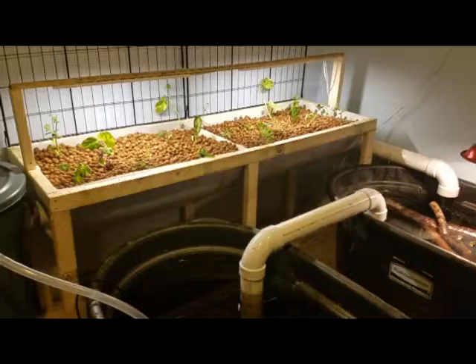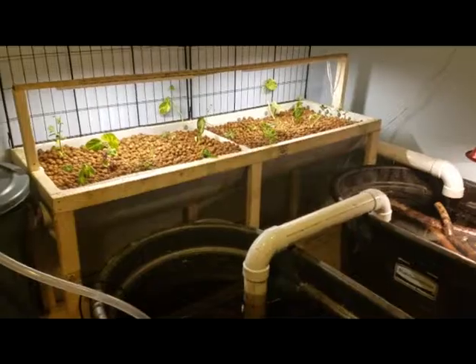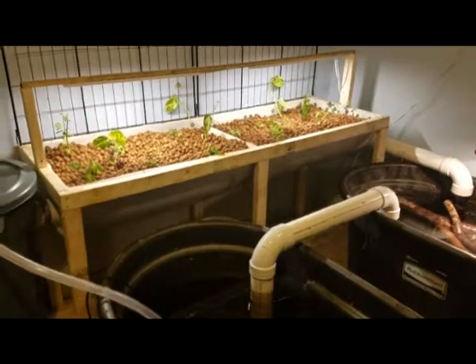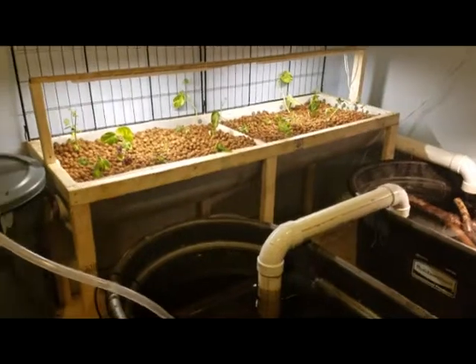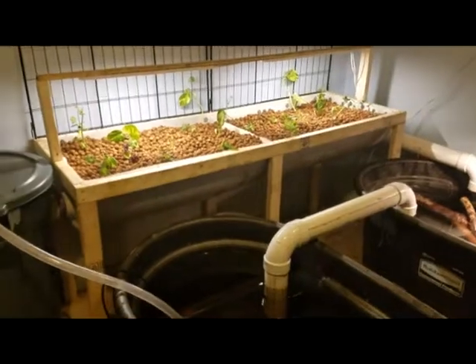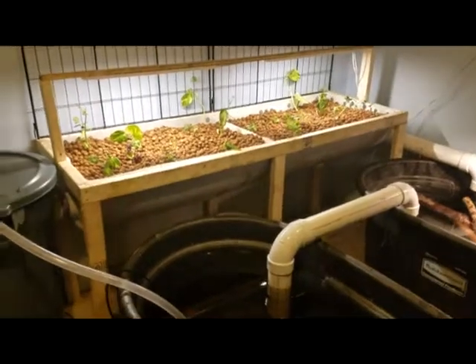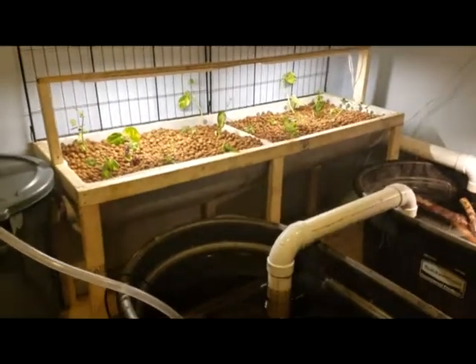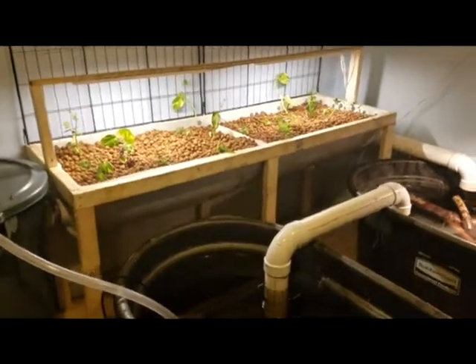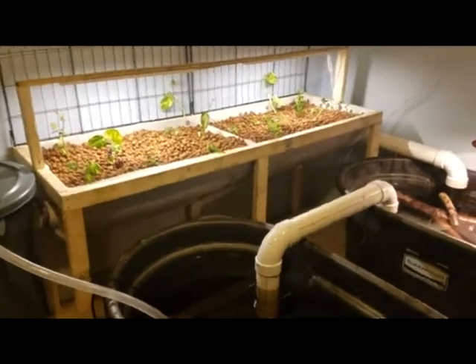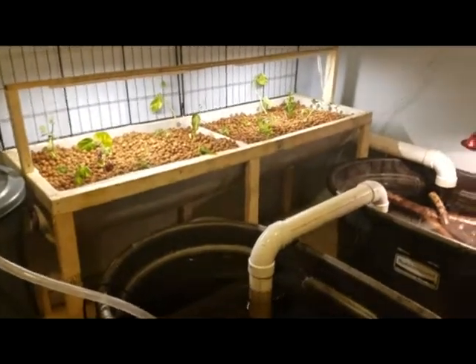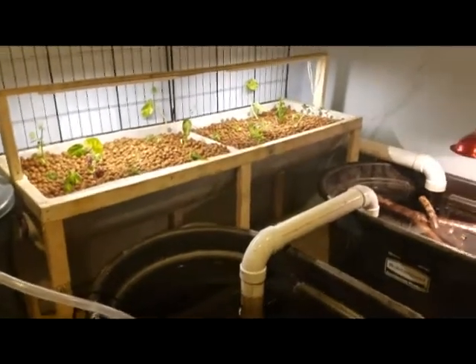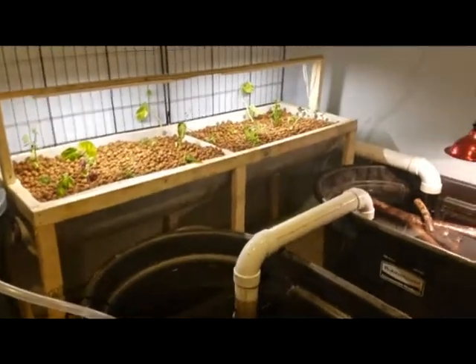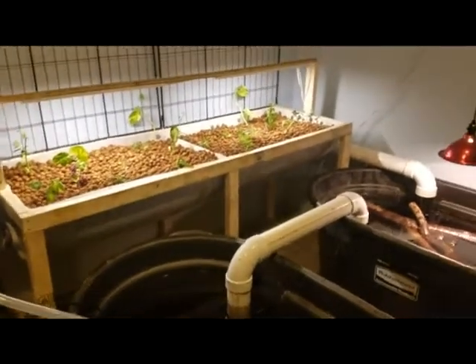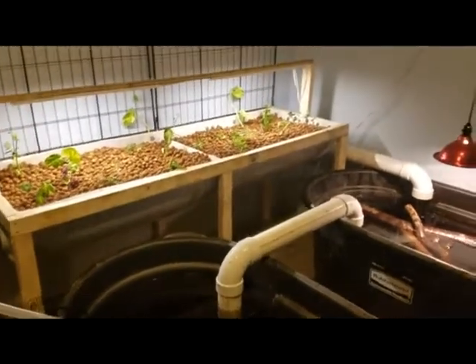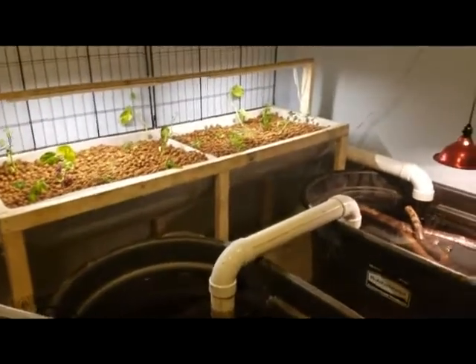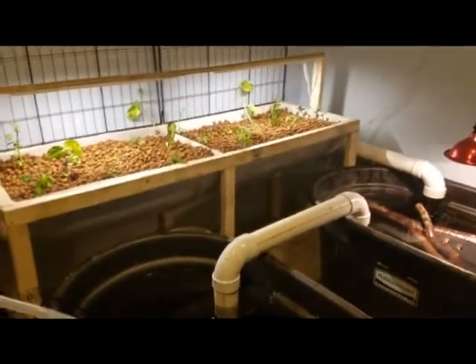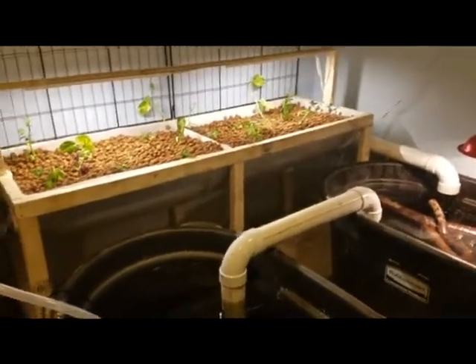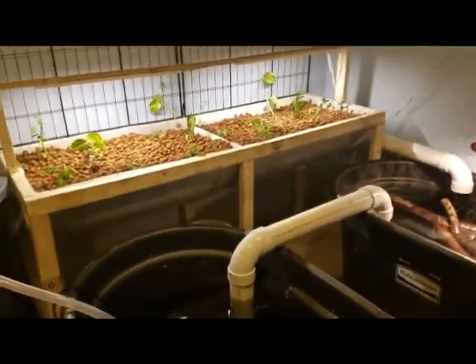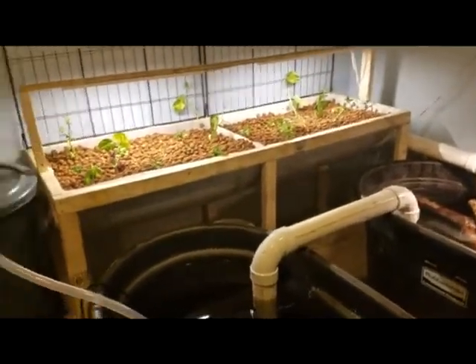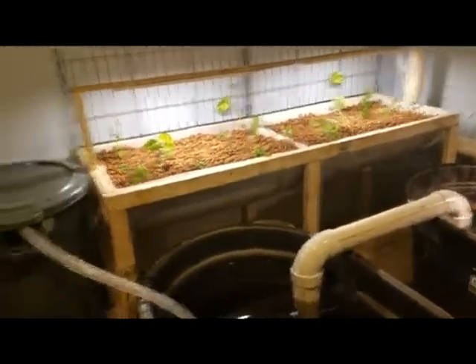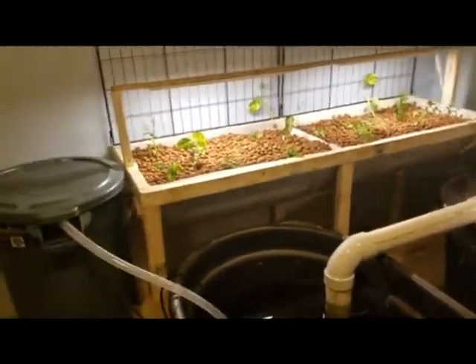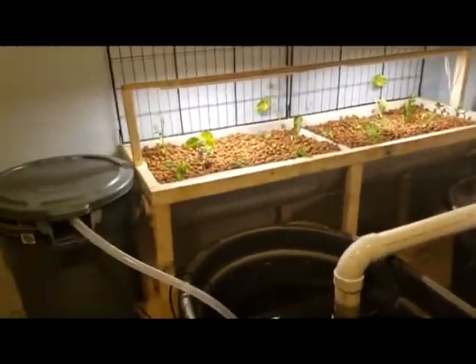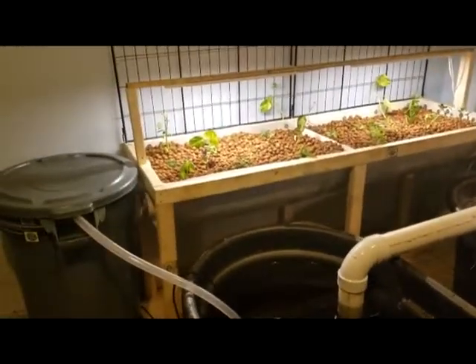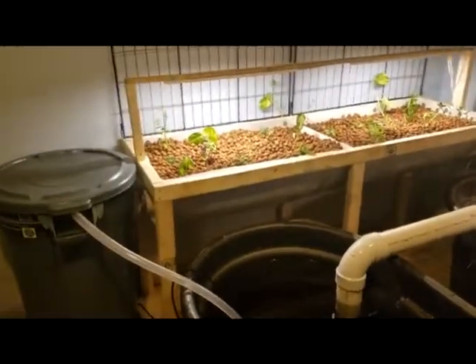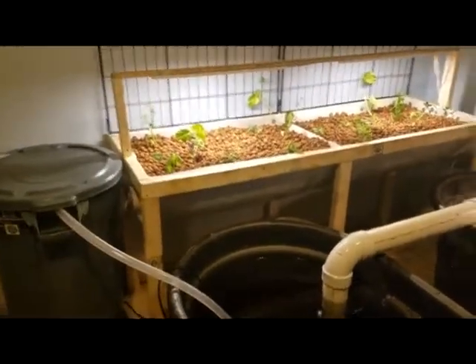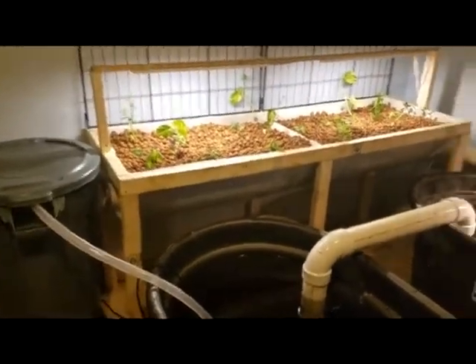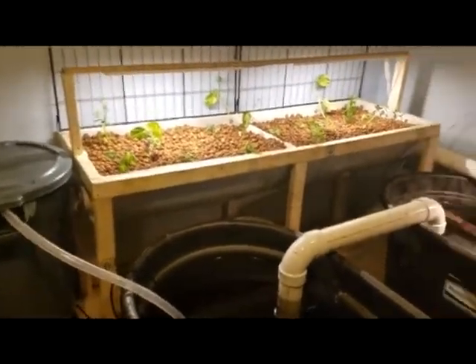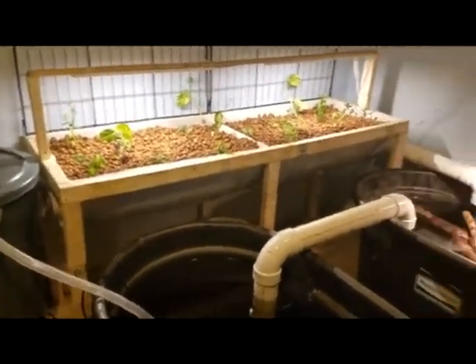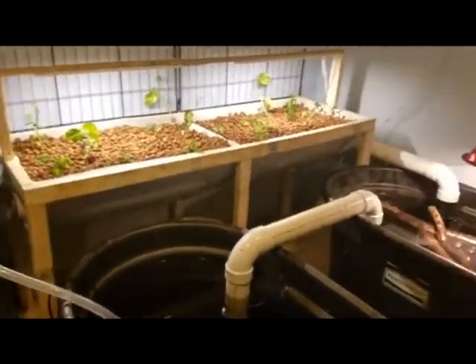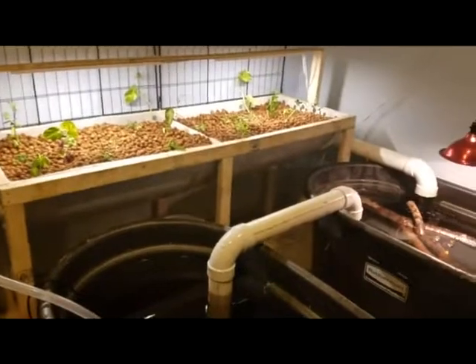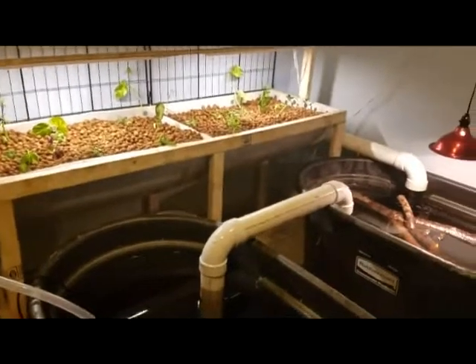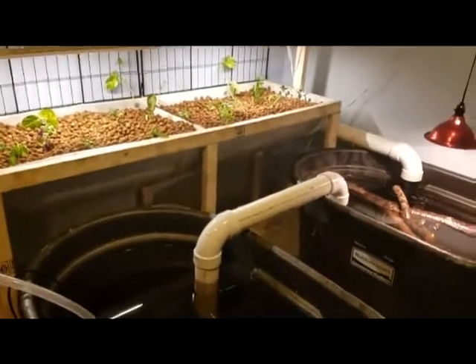Hey everybody, Animal Man here. Here's our indoor aquaponic system all set up and rolling.